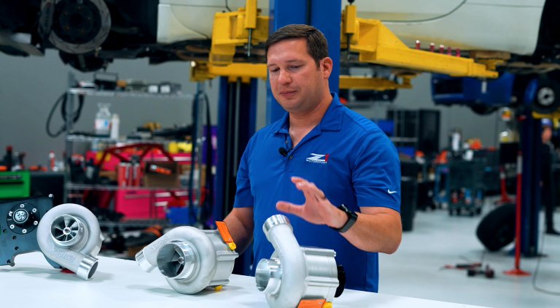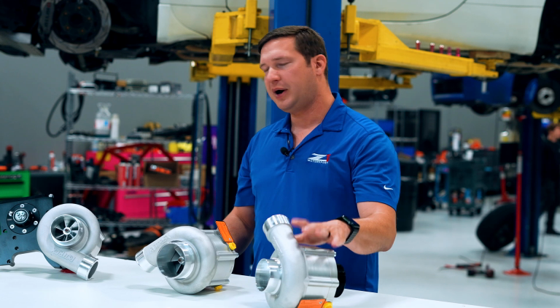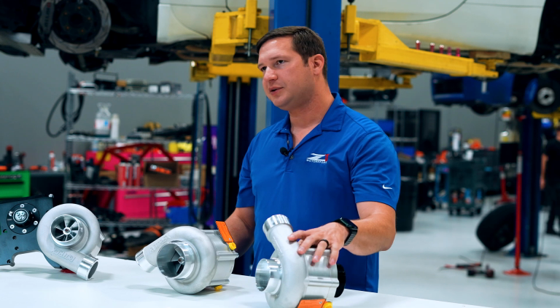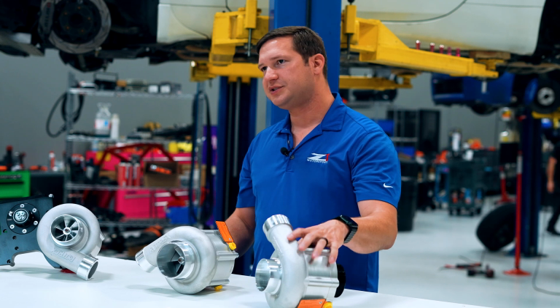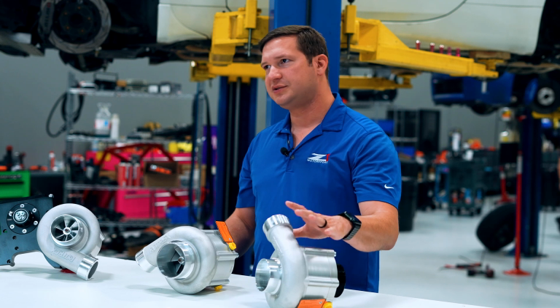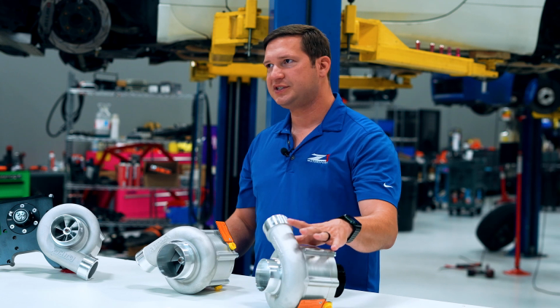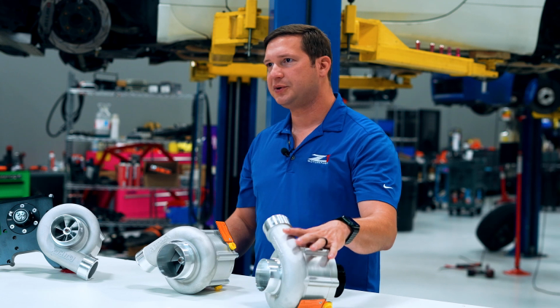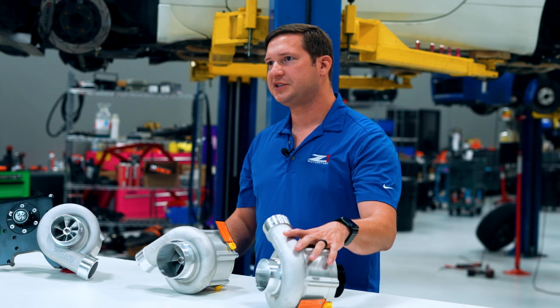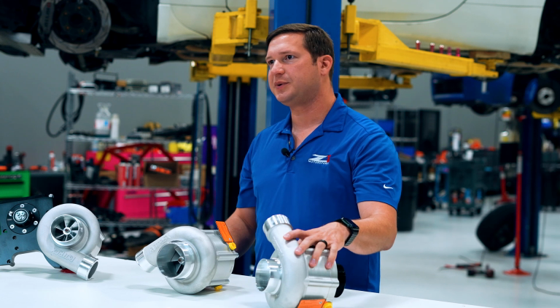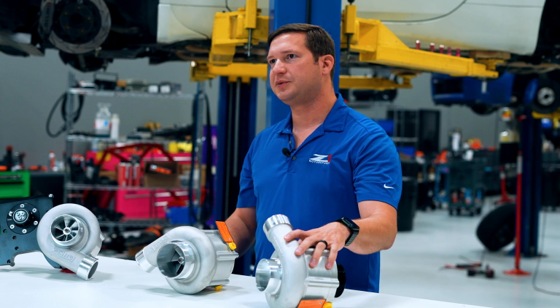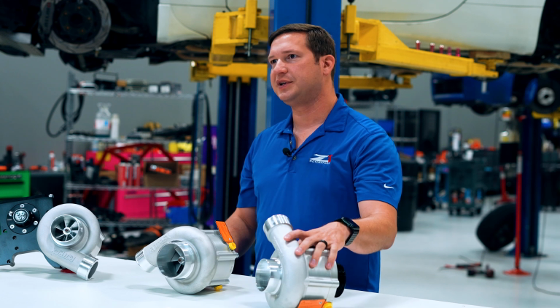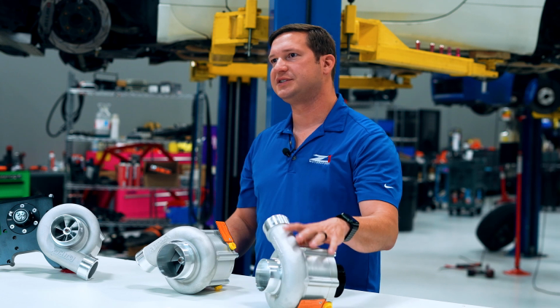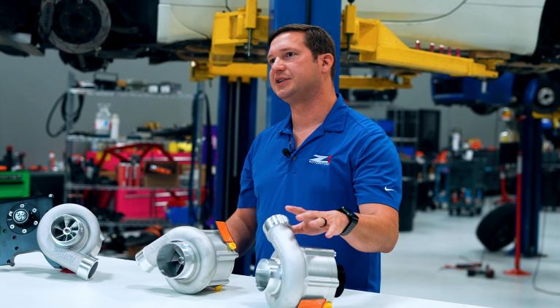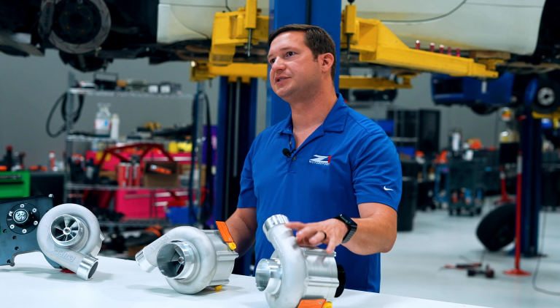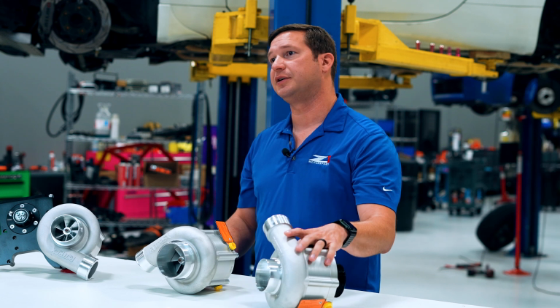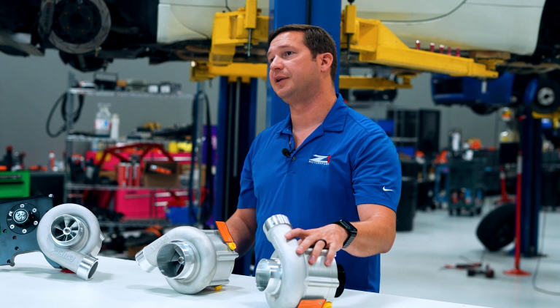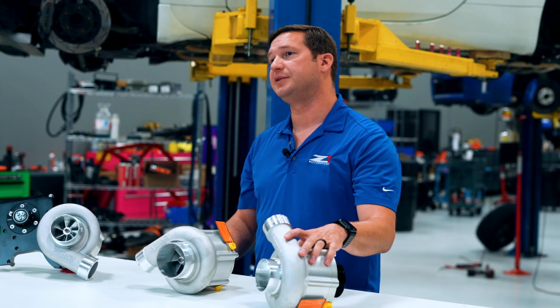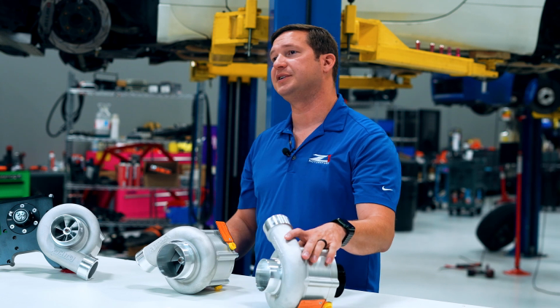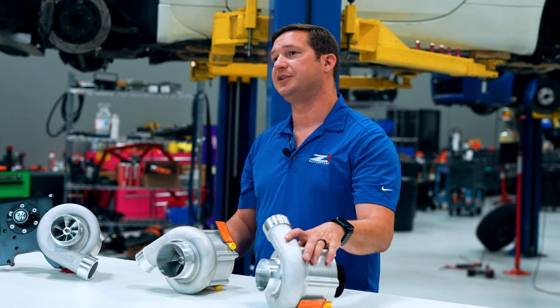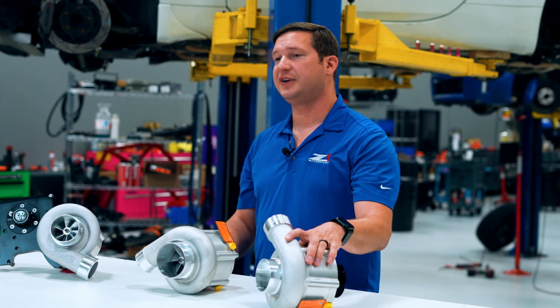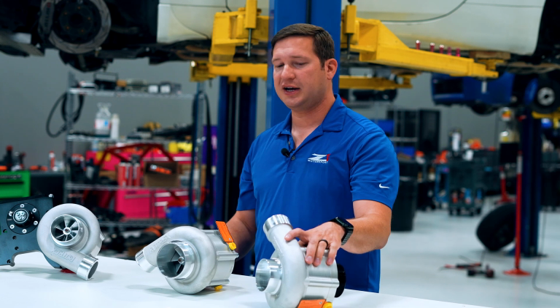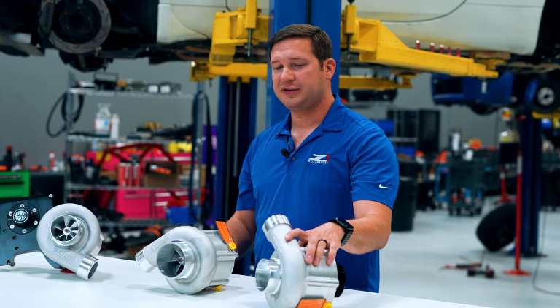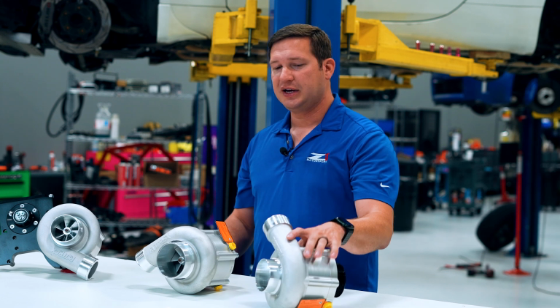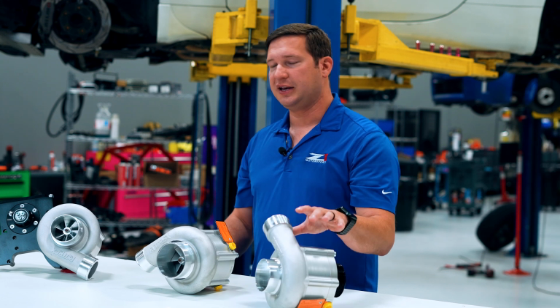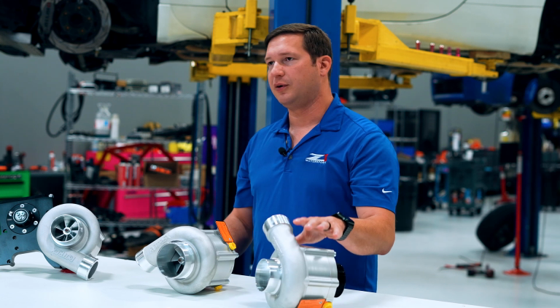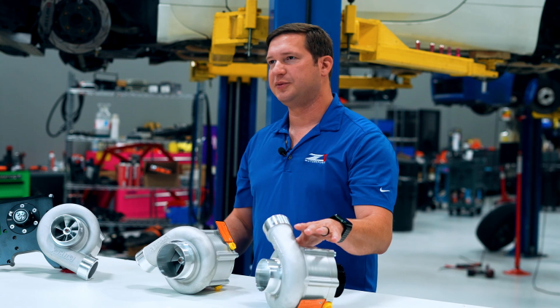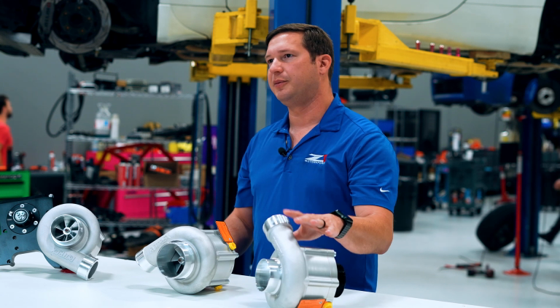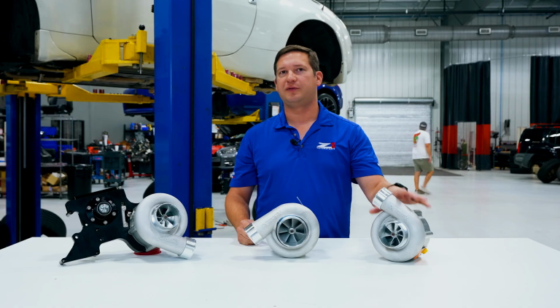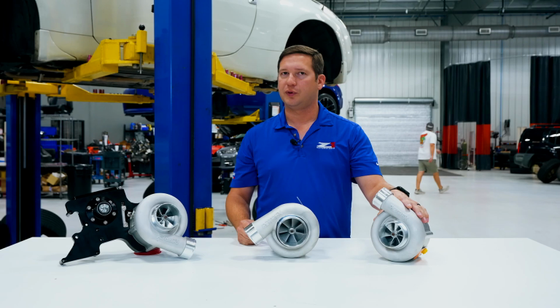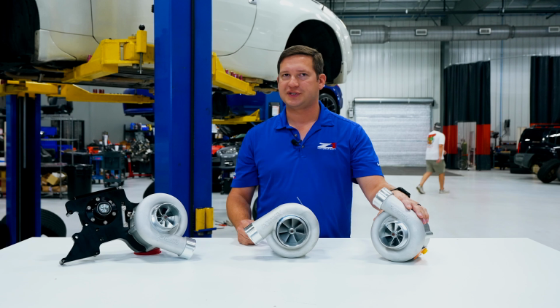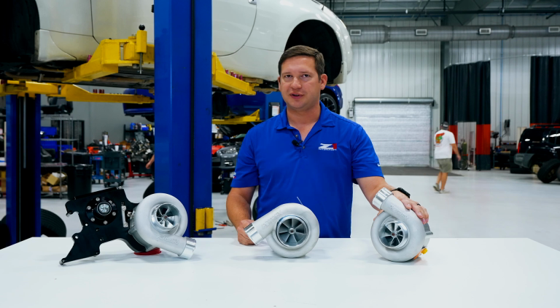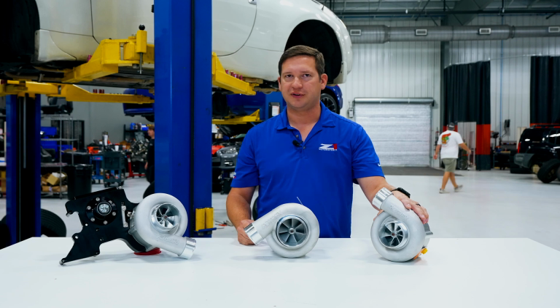Power that's typical to expect with this kit is going to start around 375 and go up to about 475 horsepower.